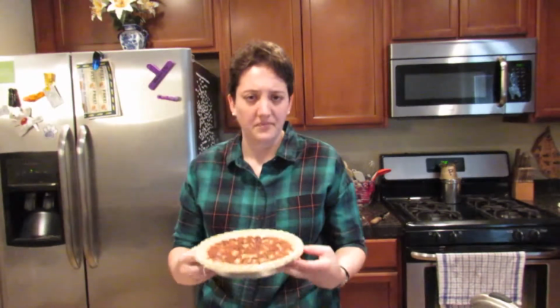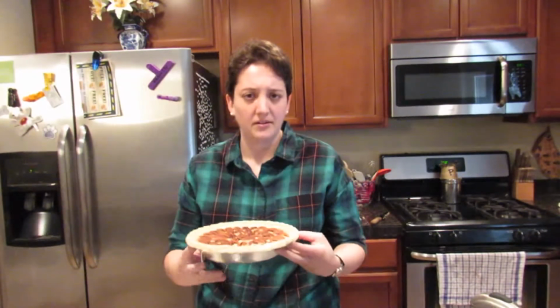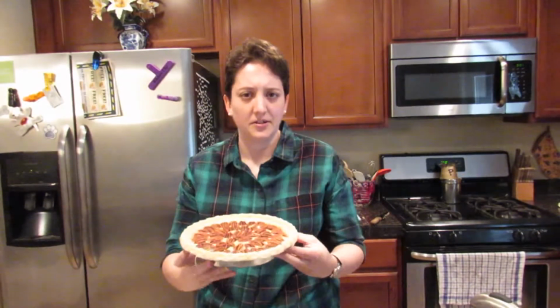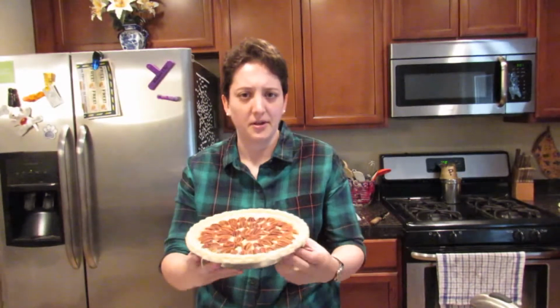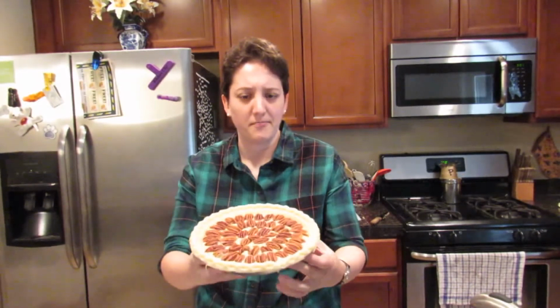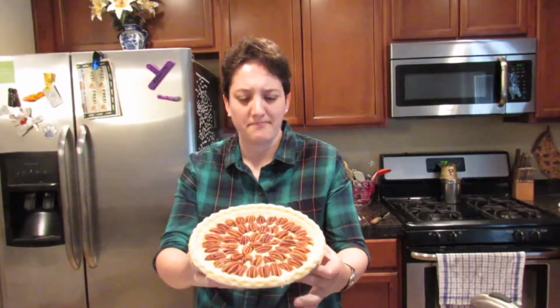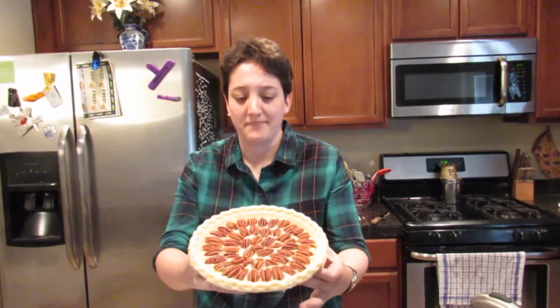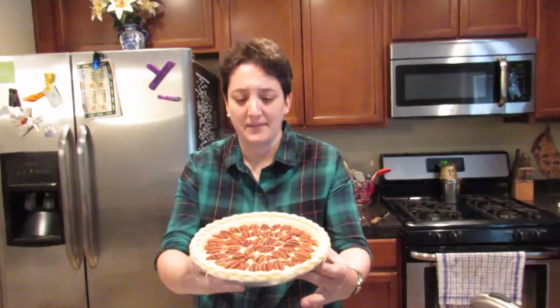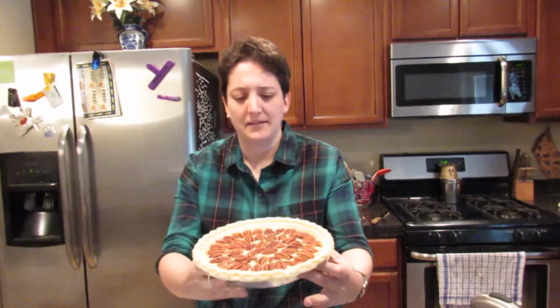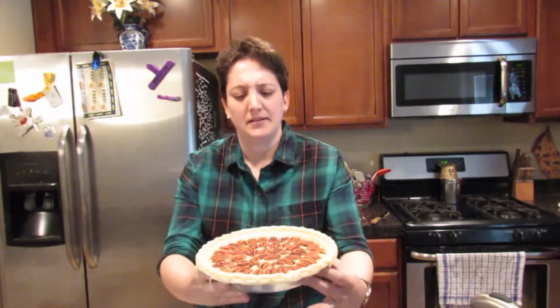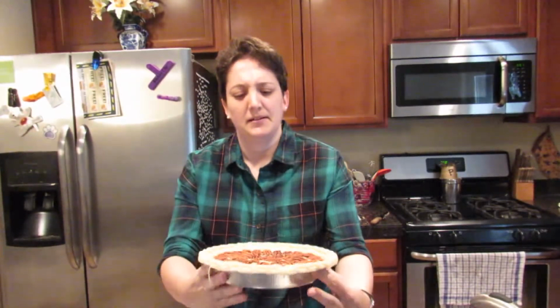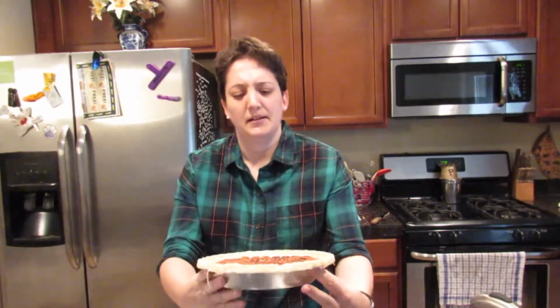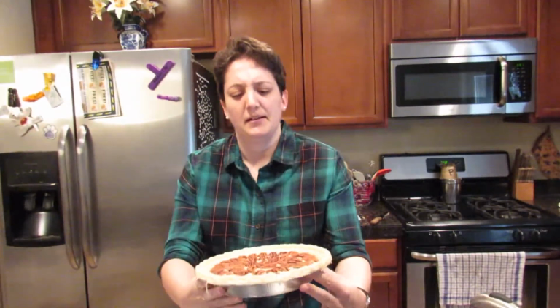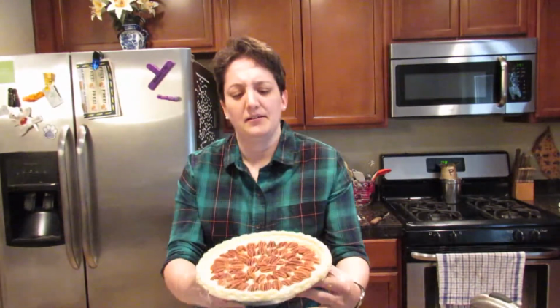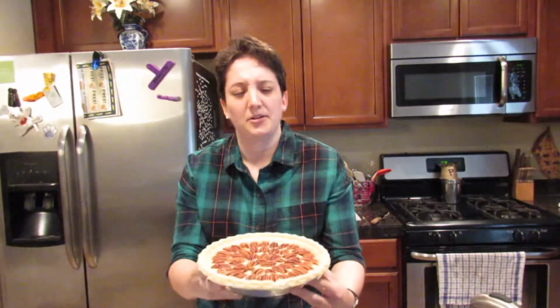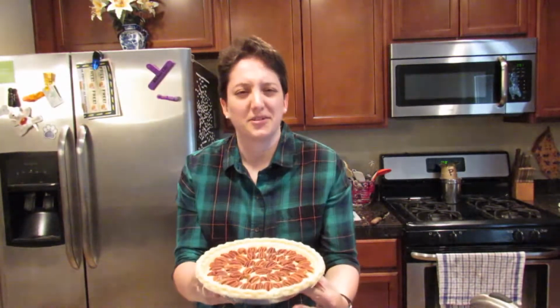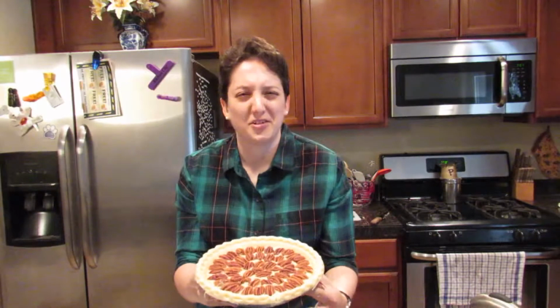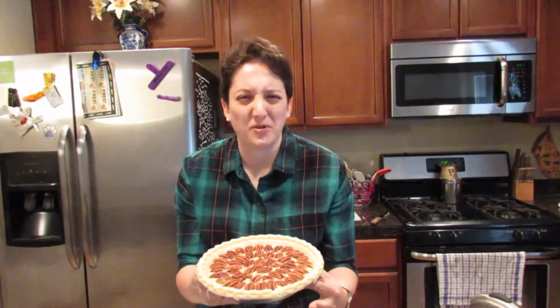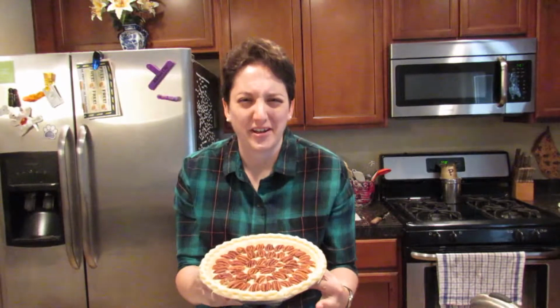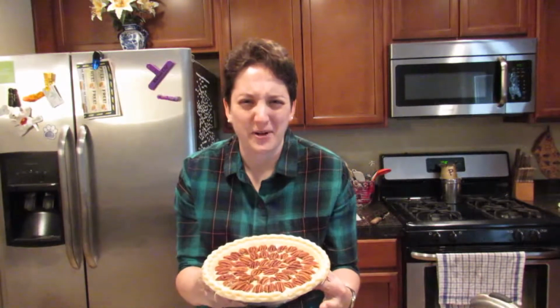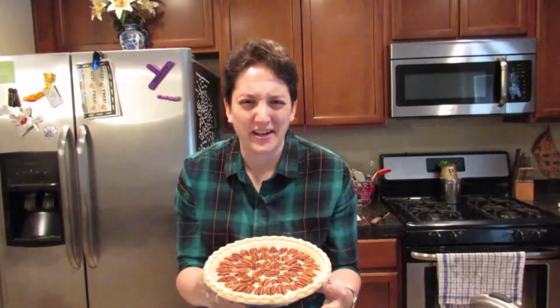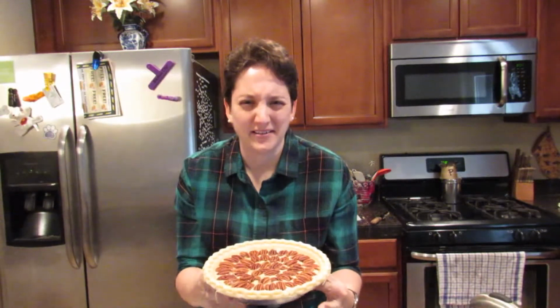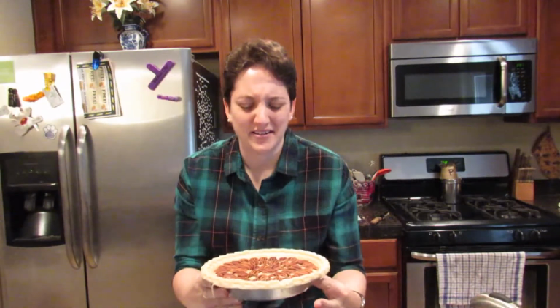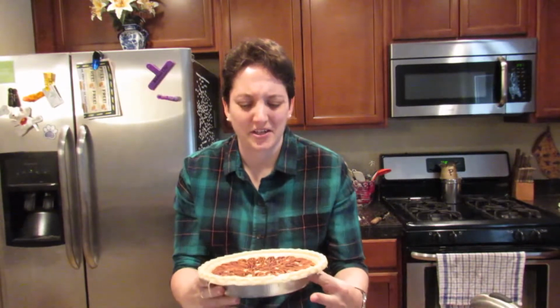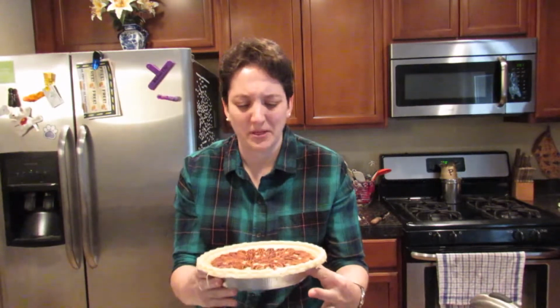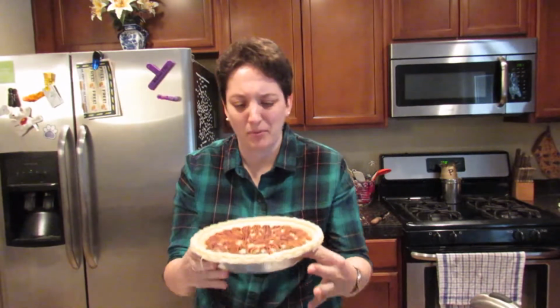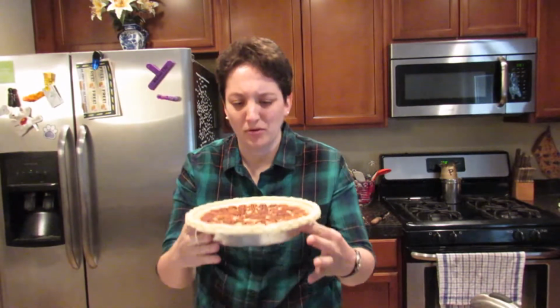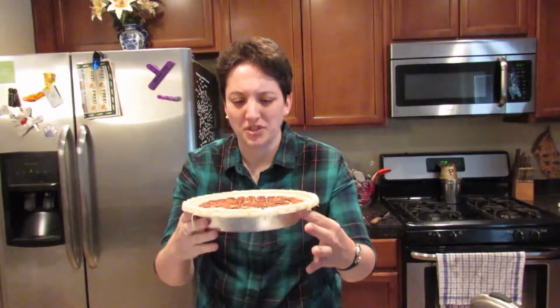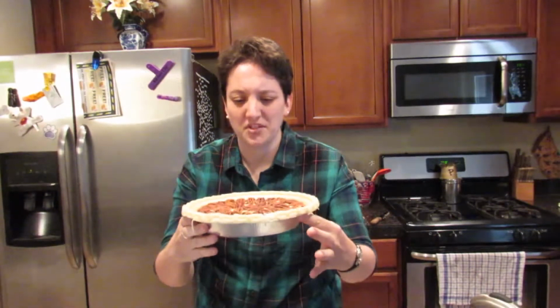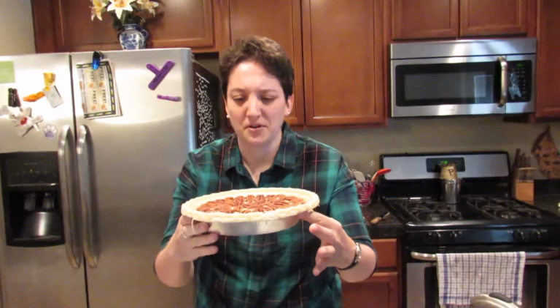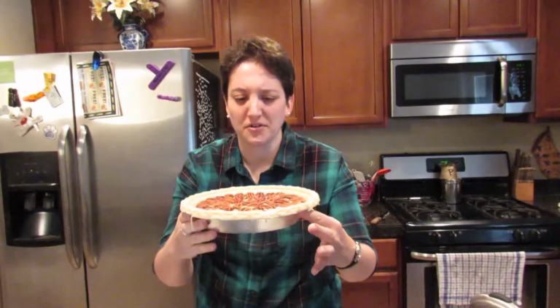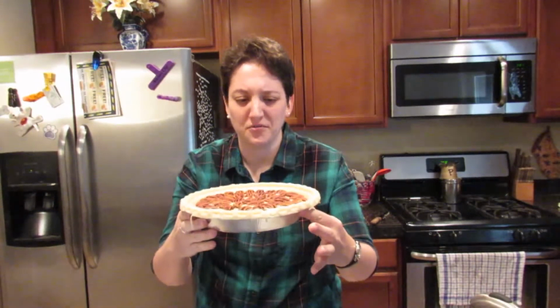Here we go. Now it looks a little more like a pie, and less like a big bowl of cheeseburger soup.